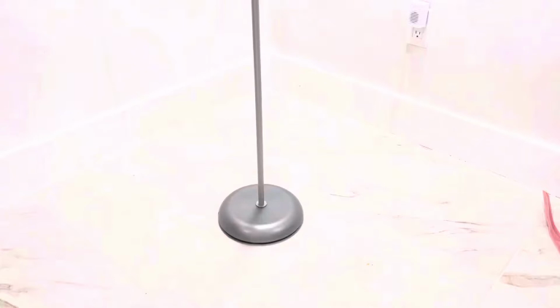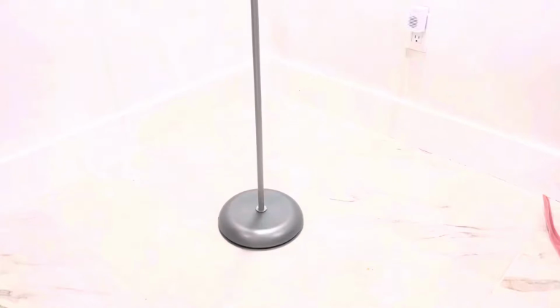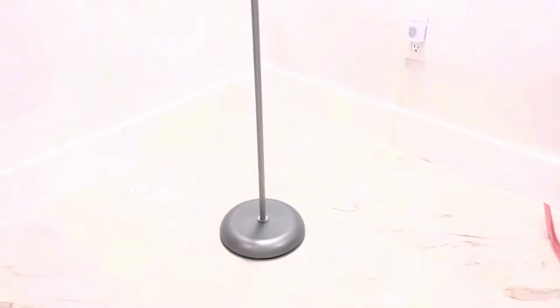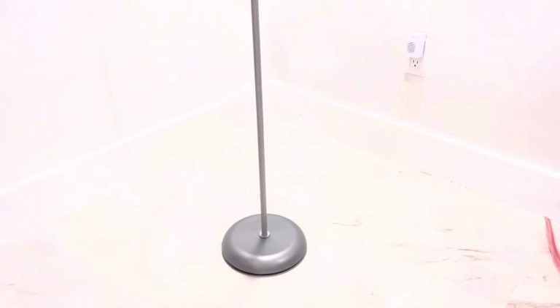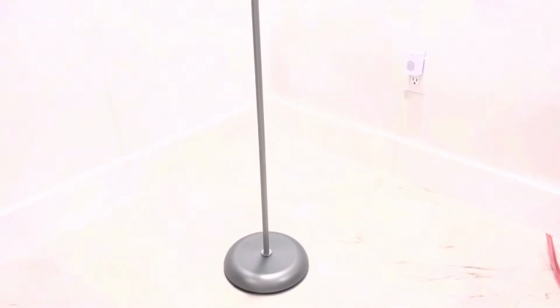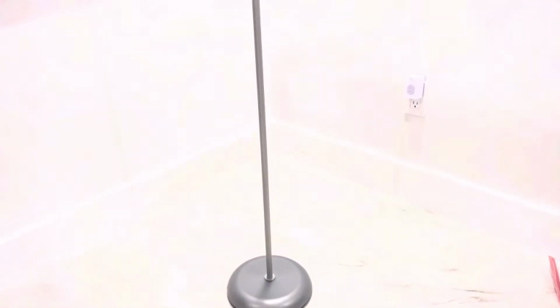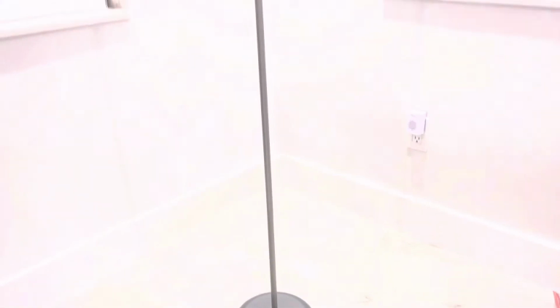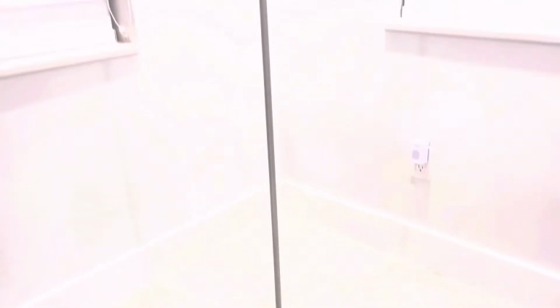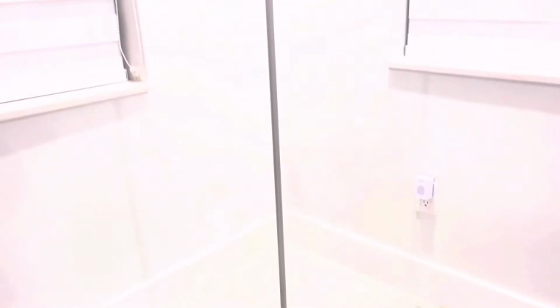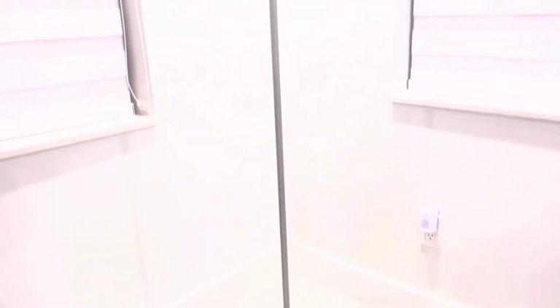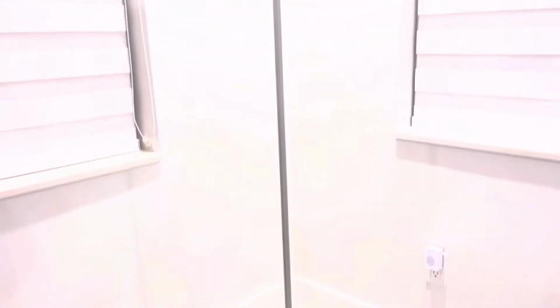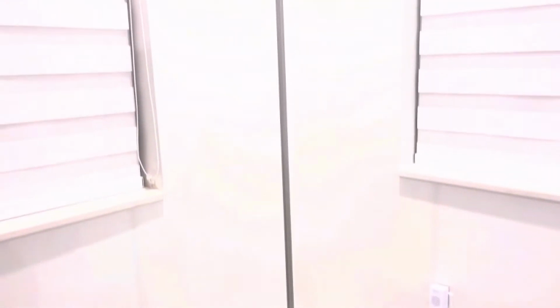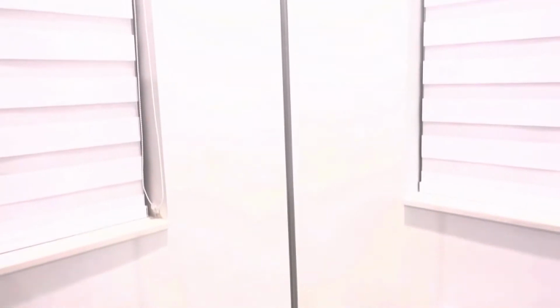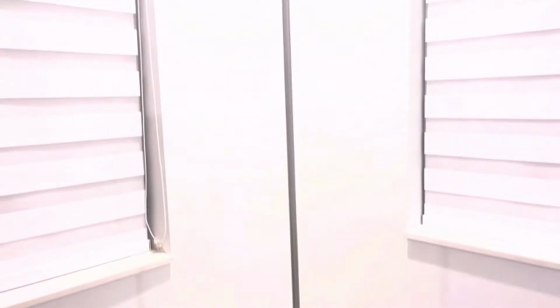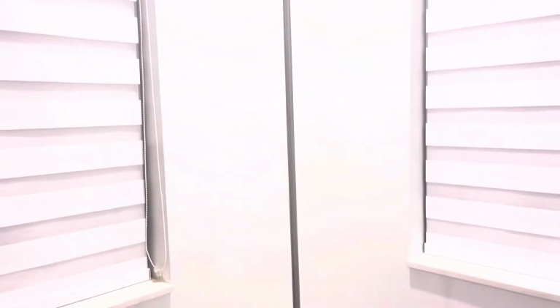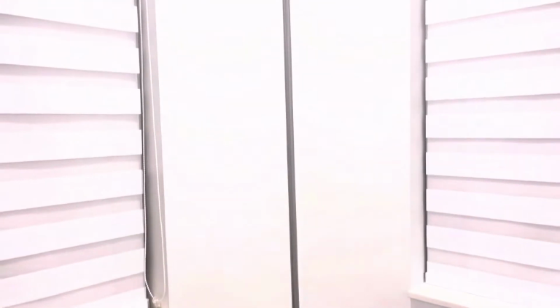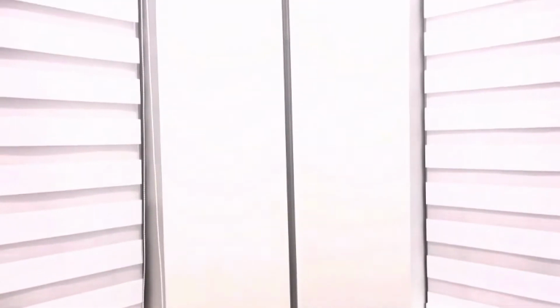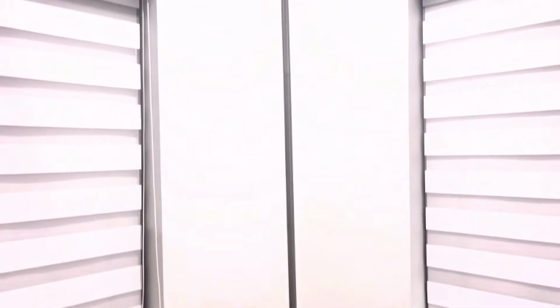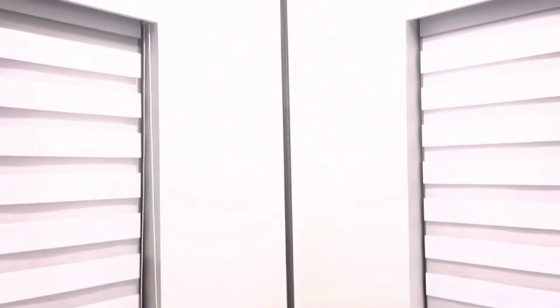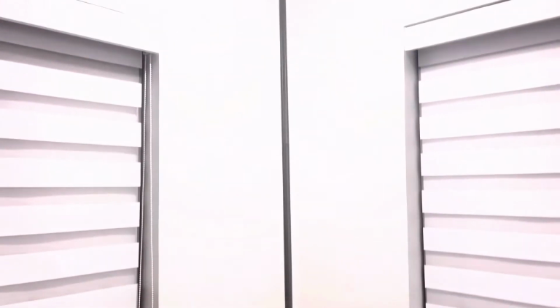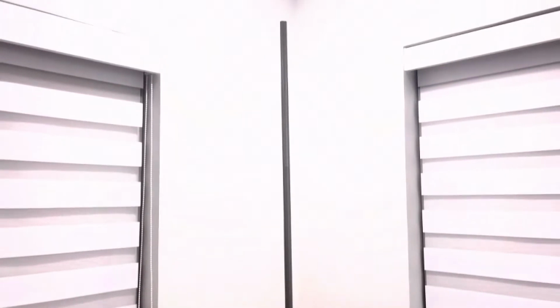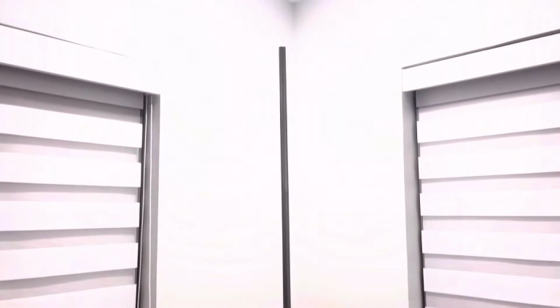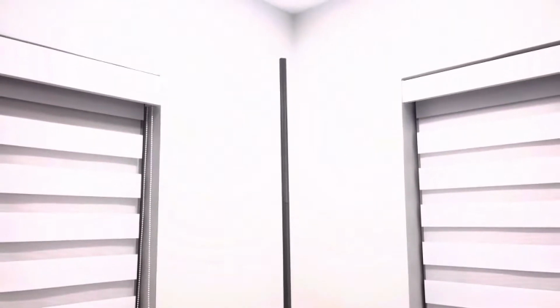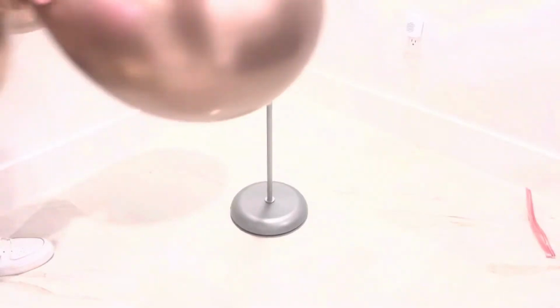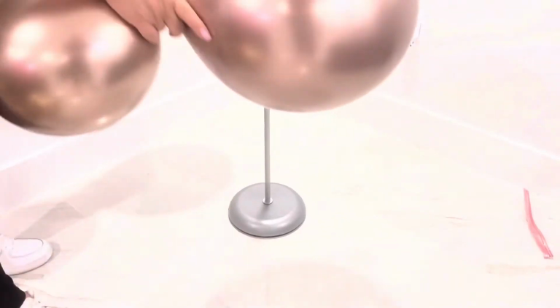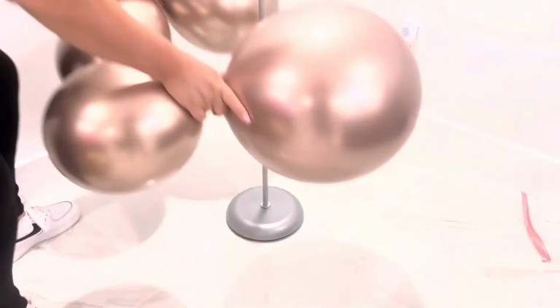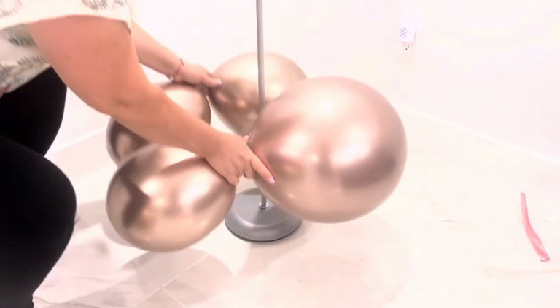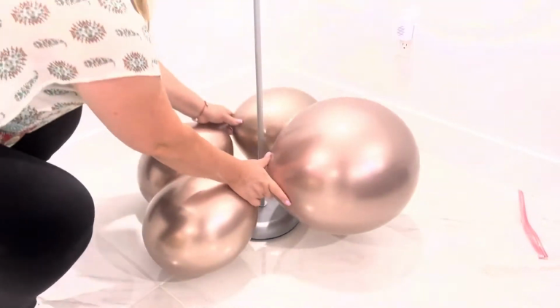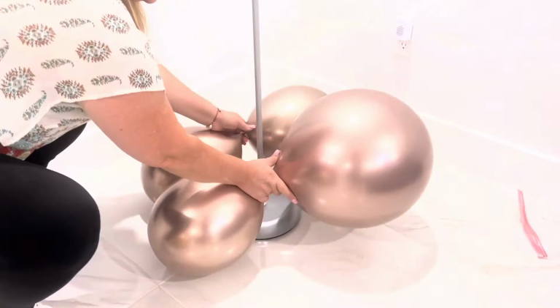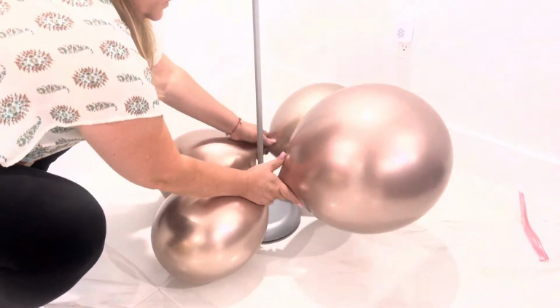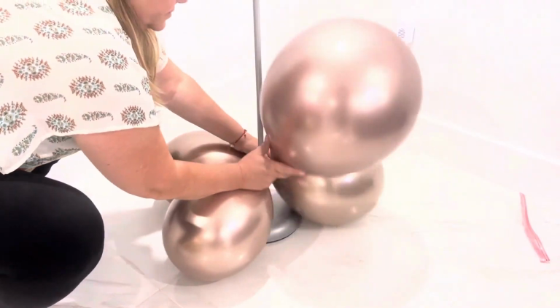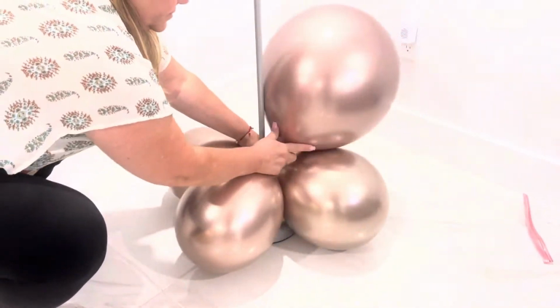Hi everyone, thank you for watching. Today we're going to show you how to make a standing balloon column.